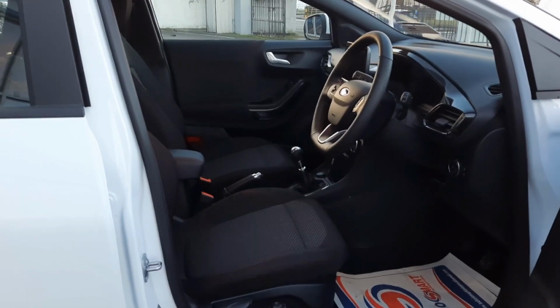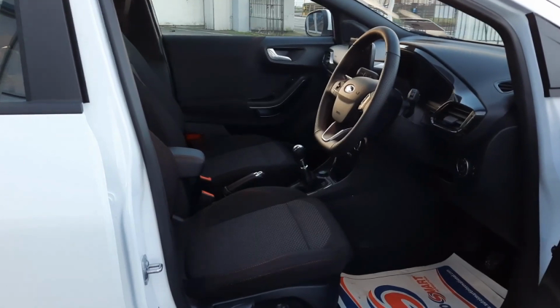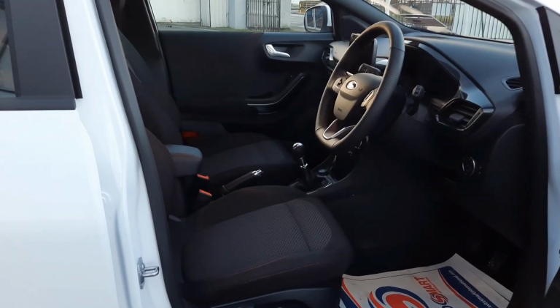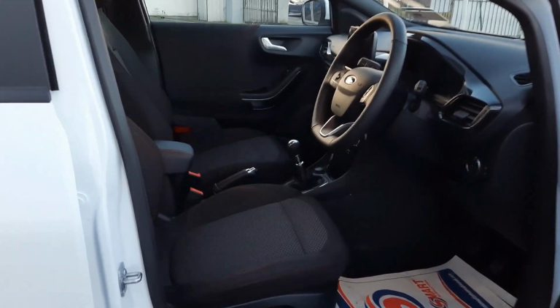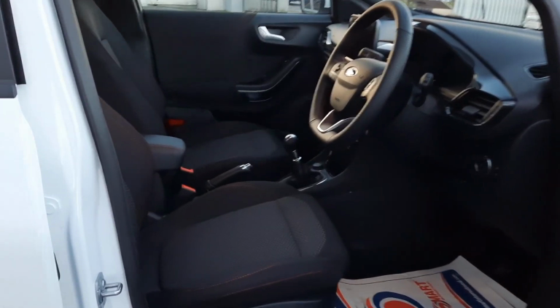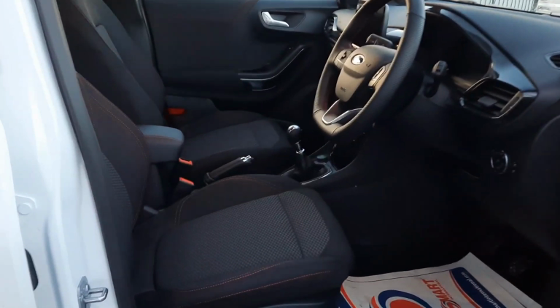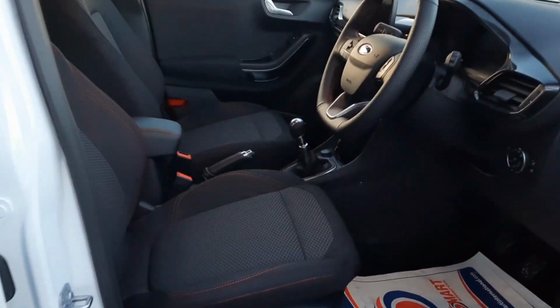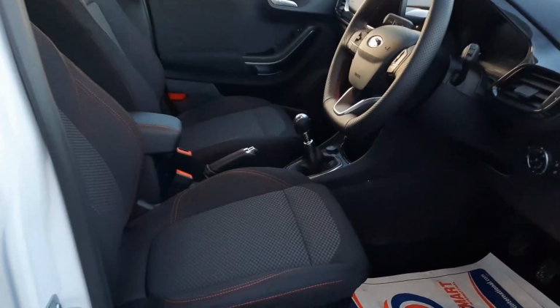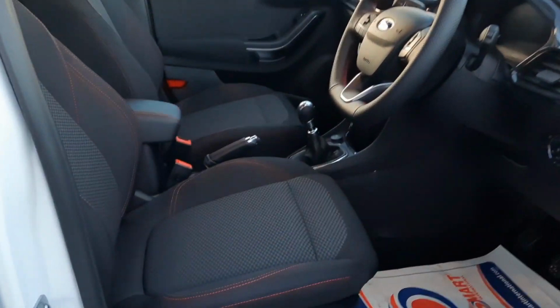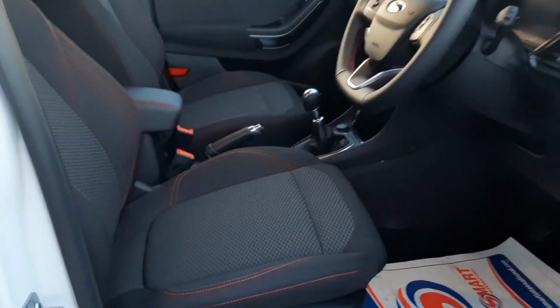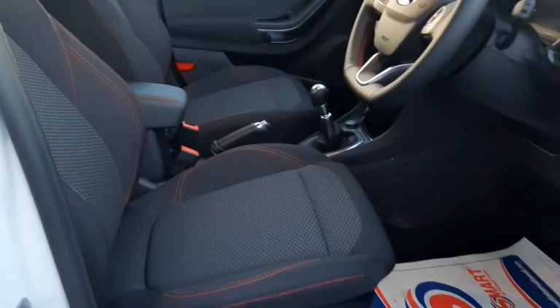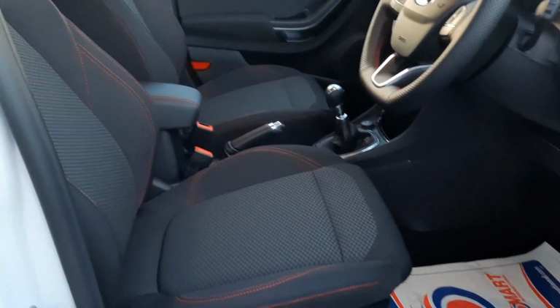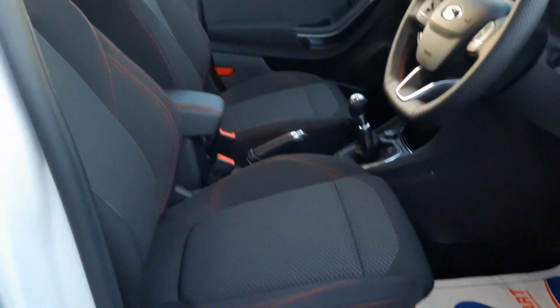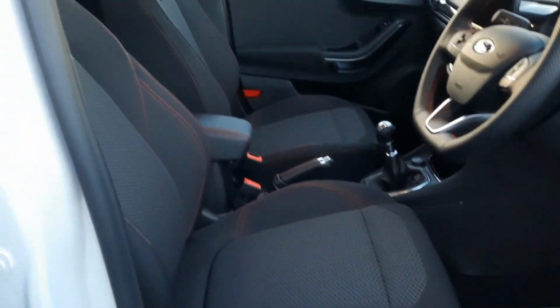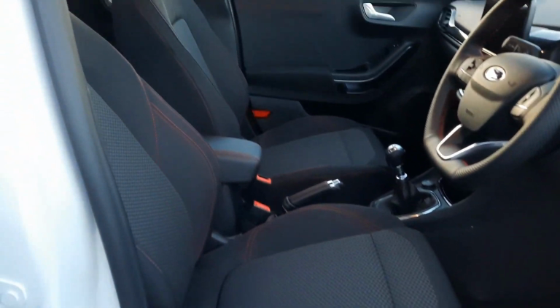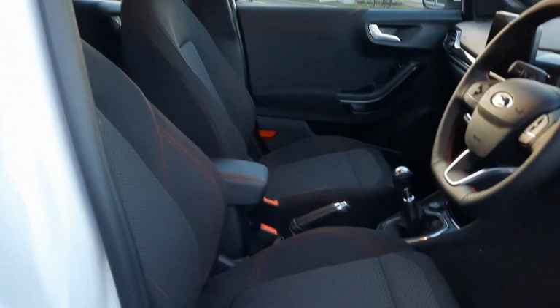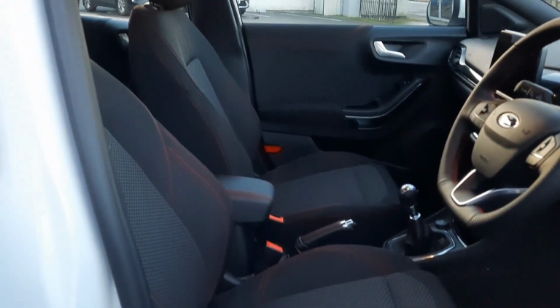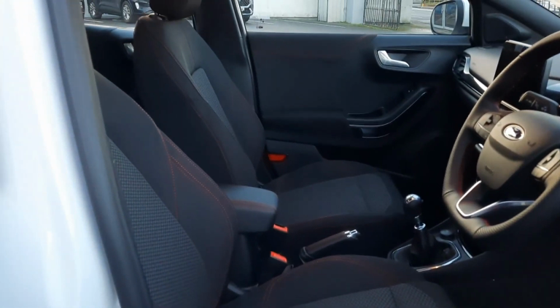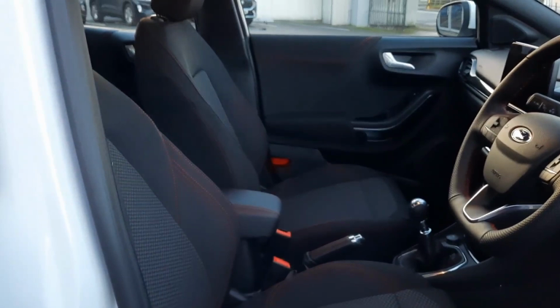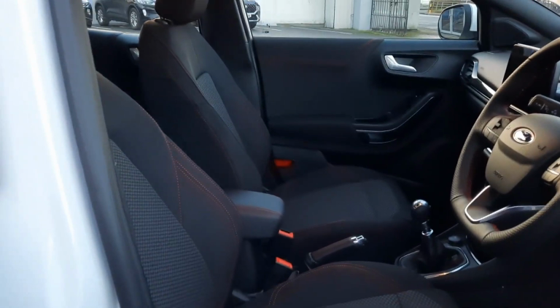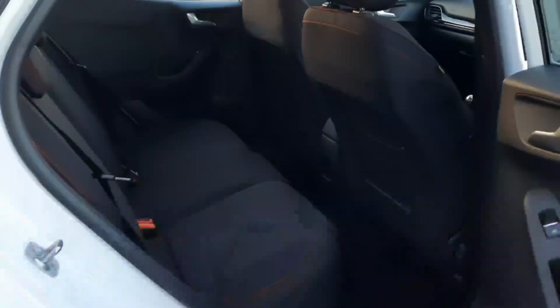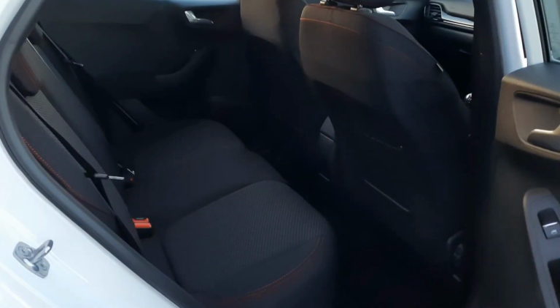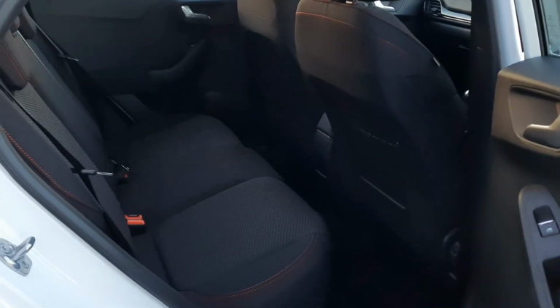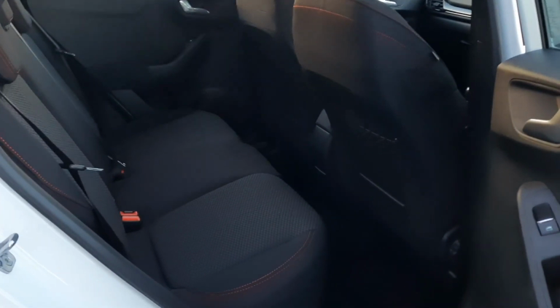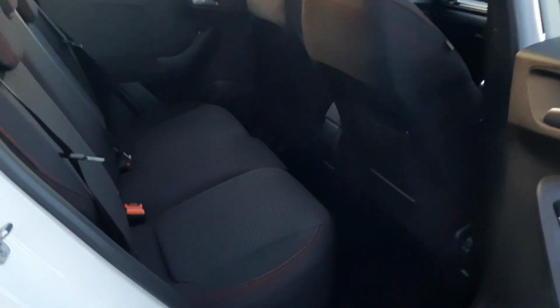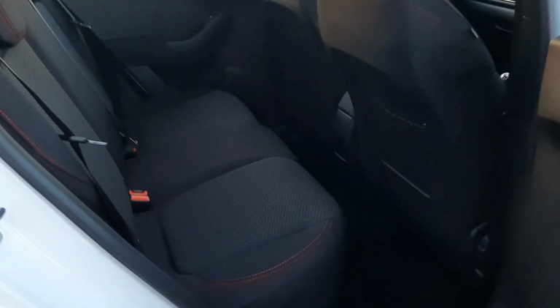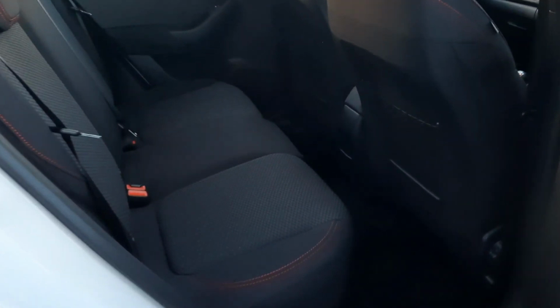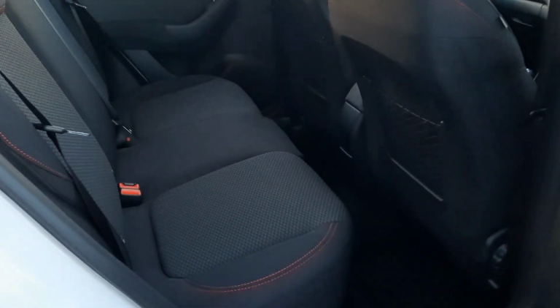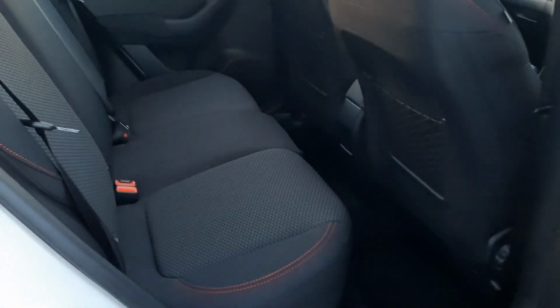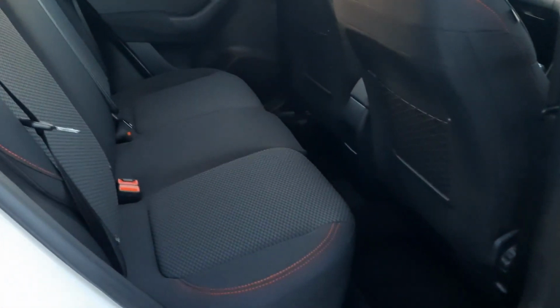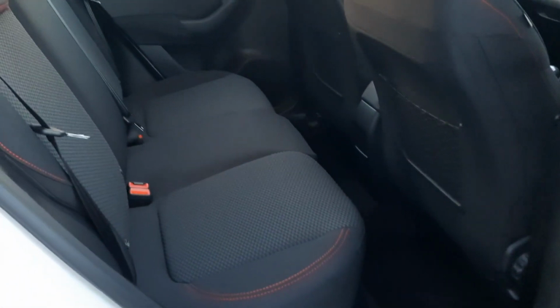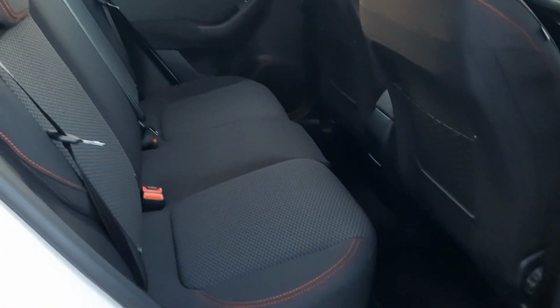Inside we have our black cloth interior with a contrasting red stitching. In the rear we have the same black trim.